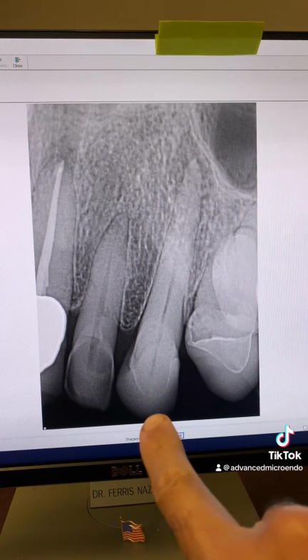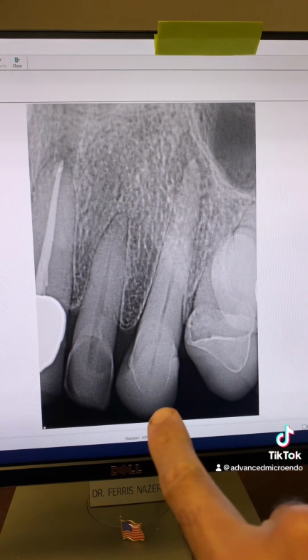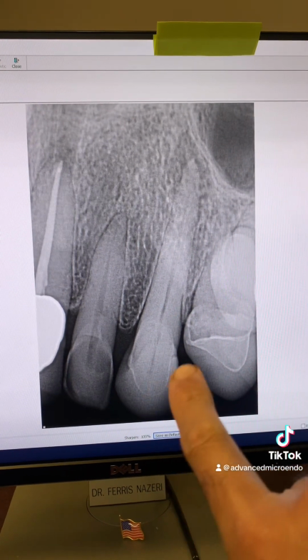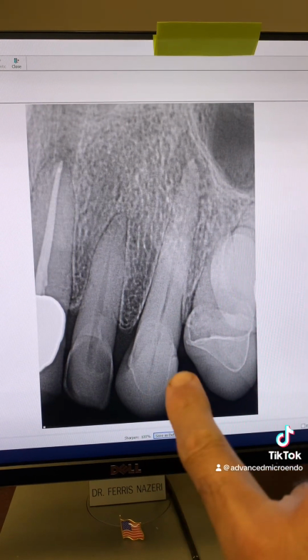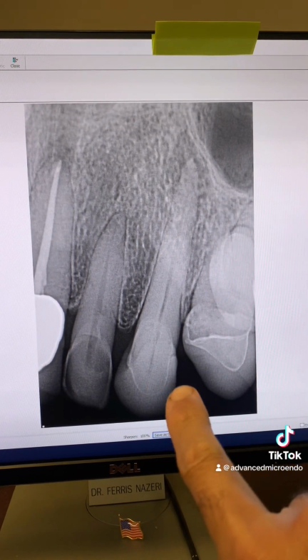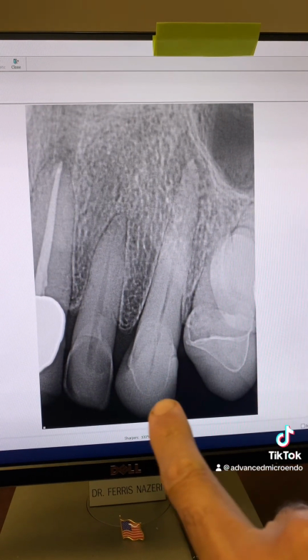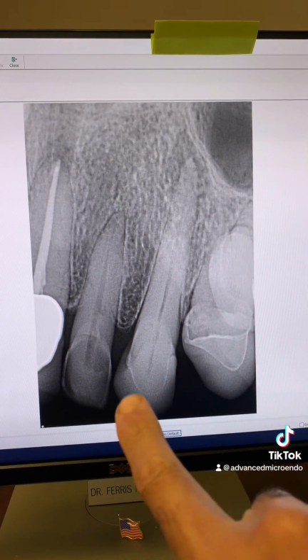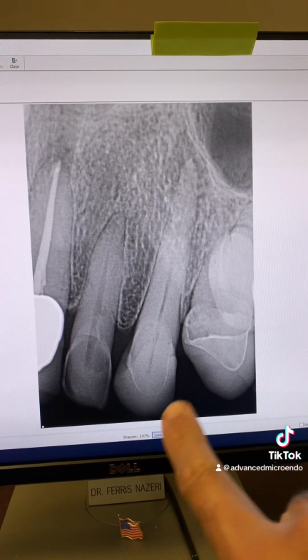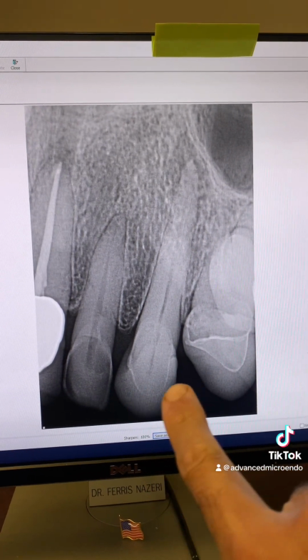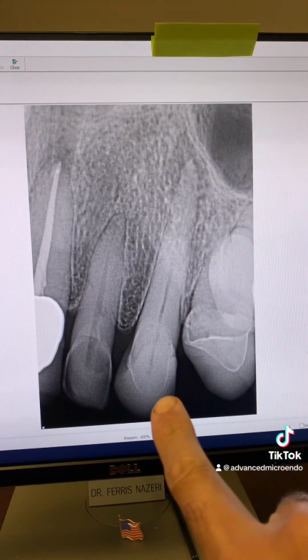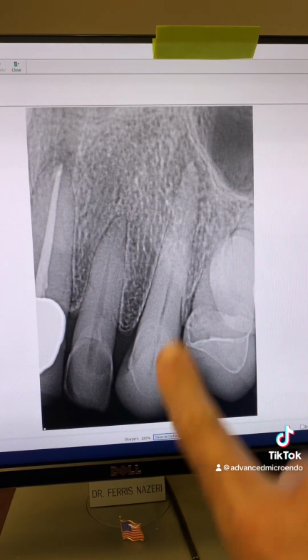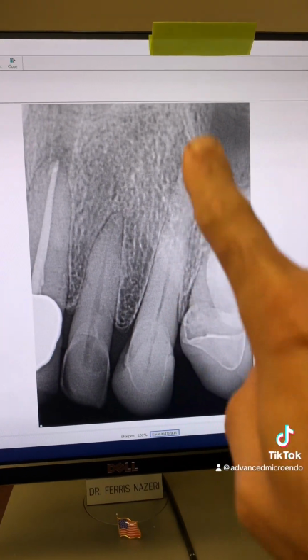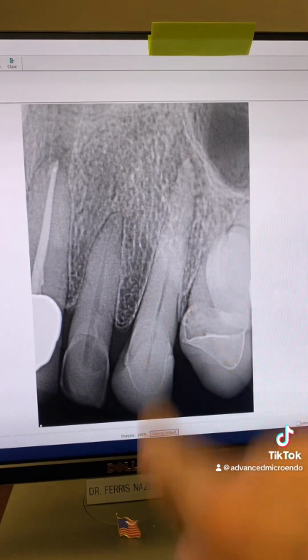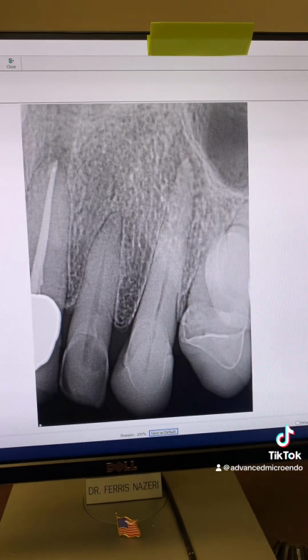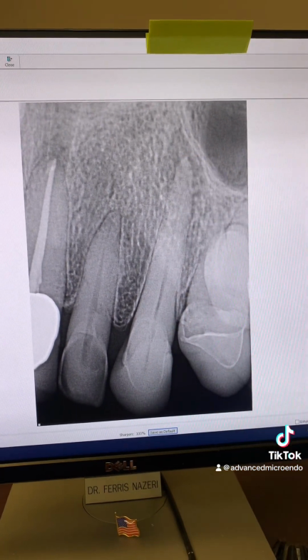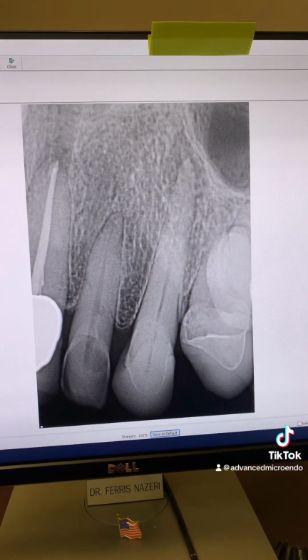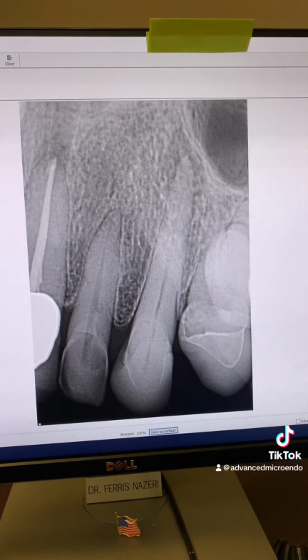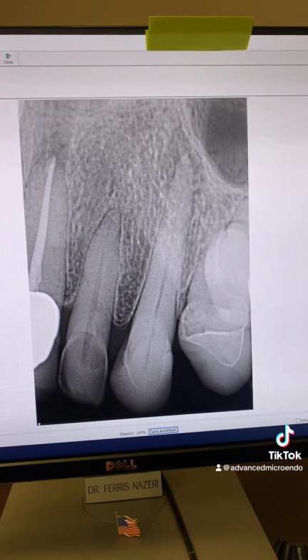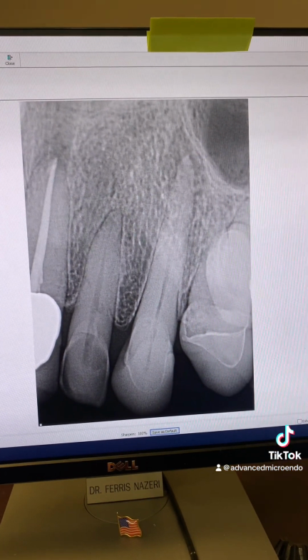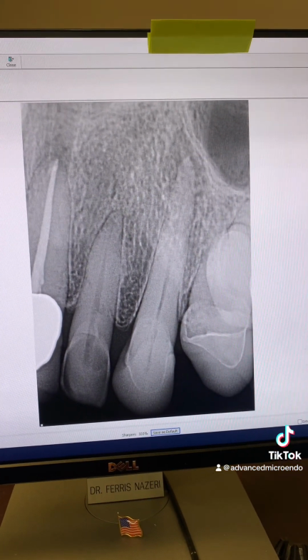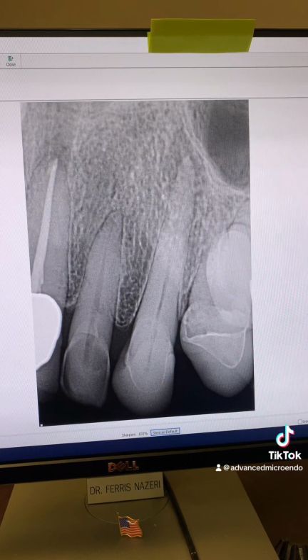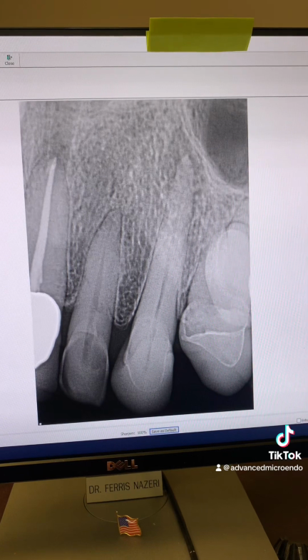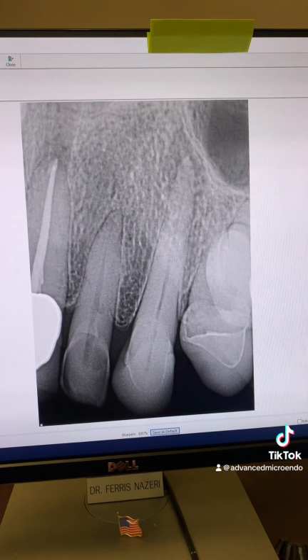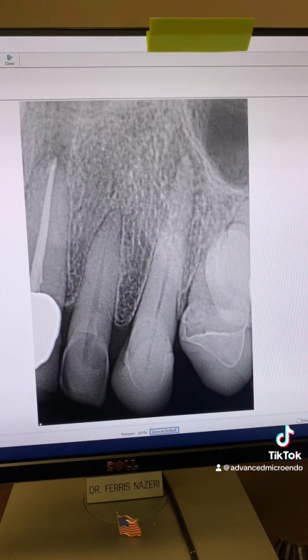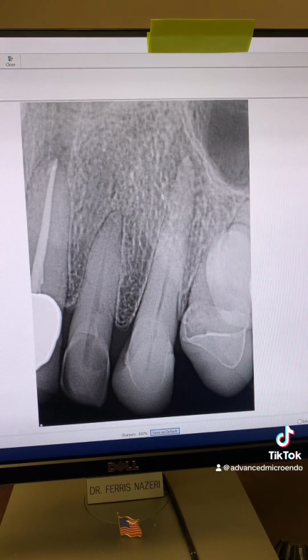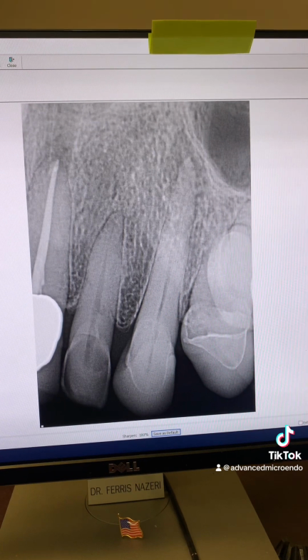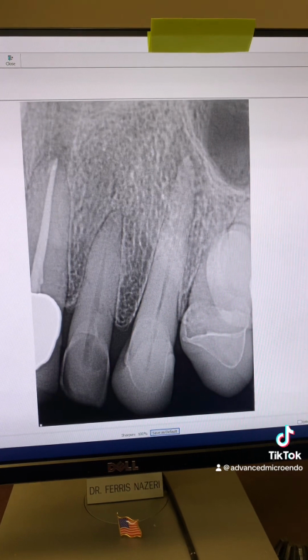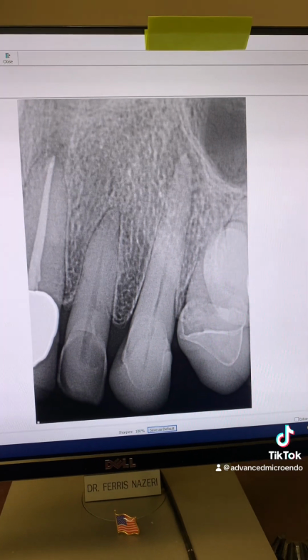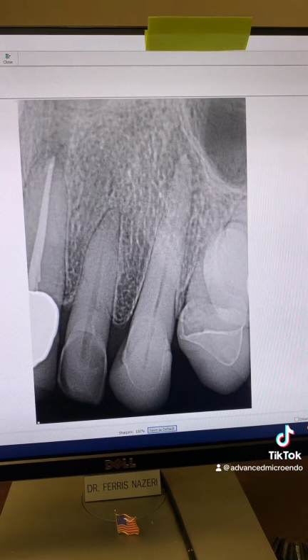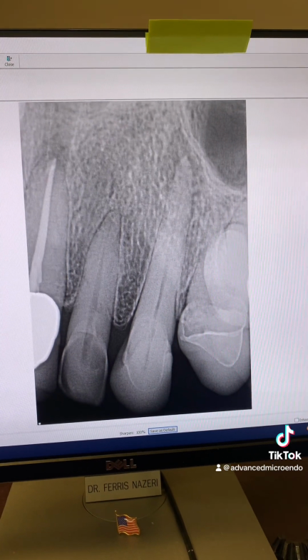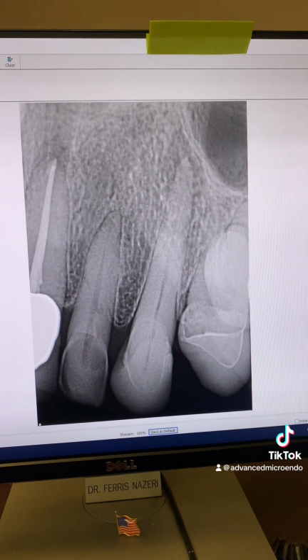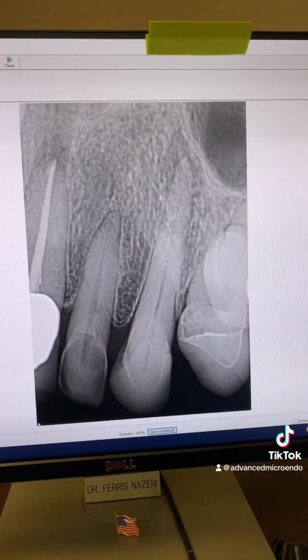Today we went ahead and went through the porcelain crown and did this root canal in one appointment. Take a look.